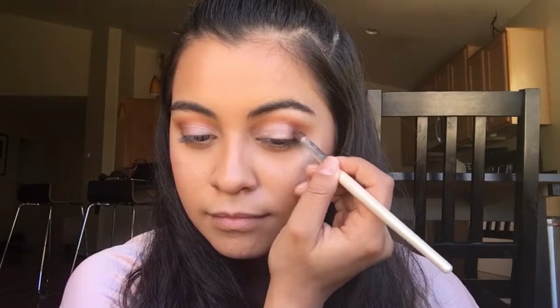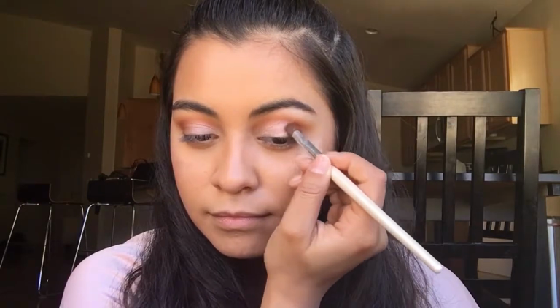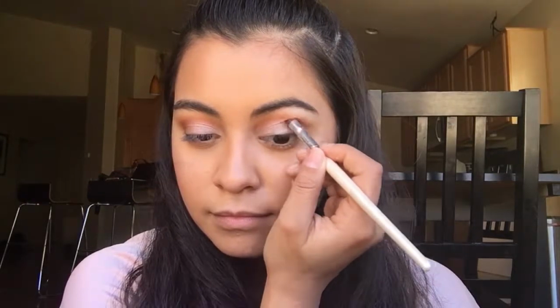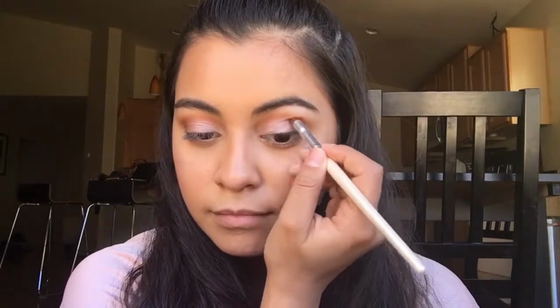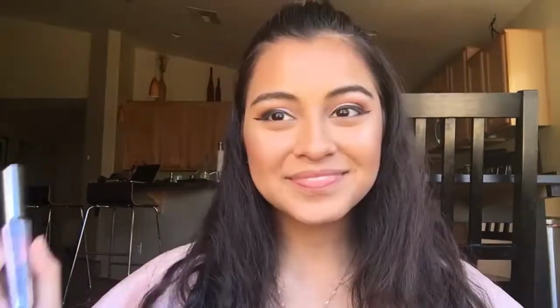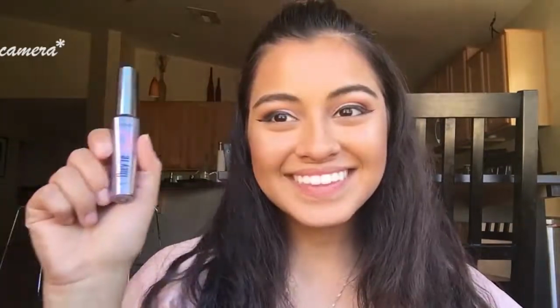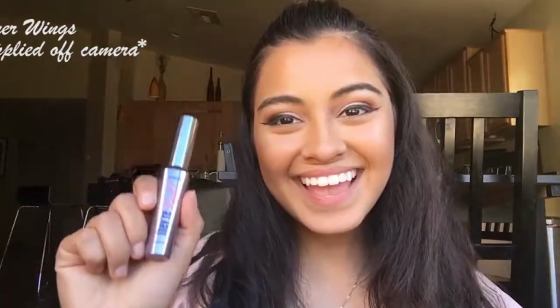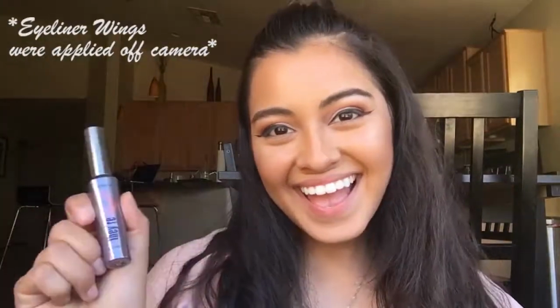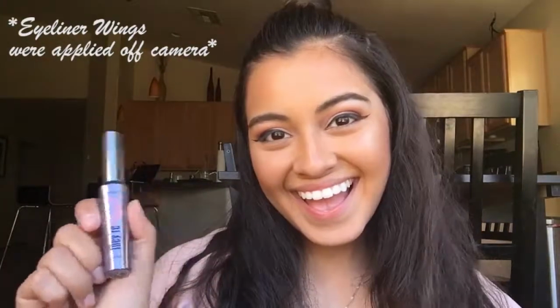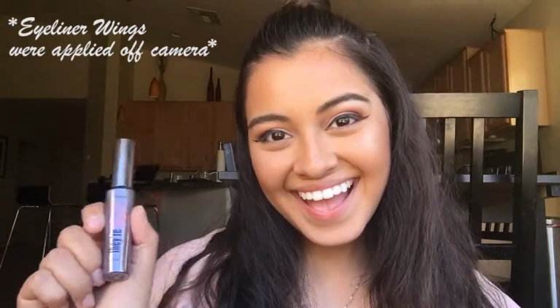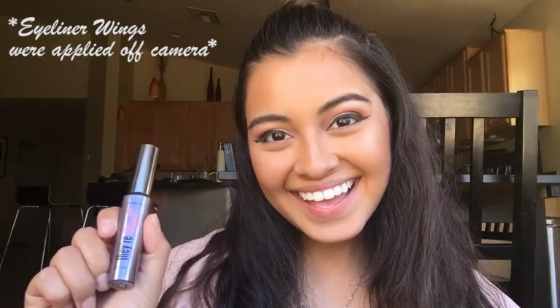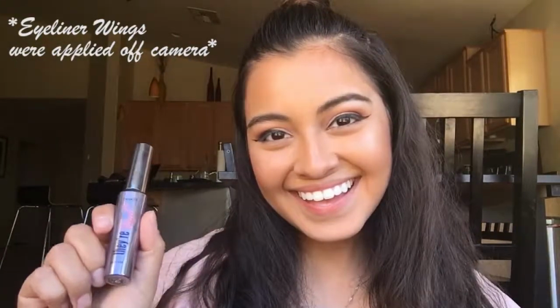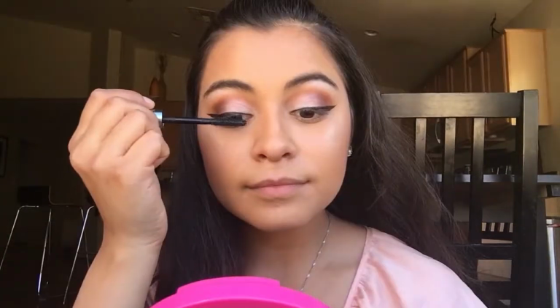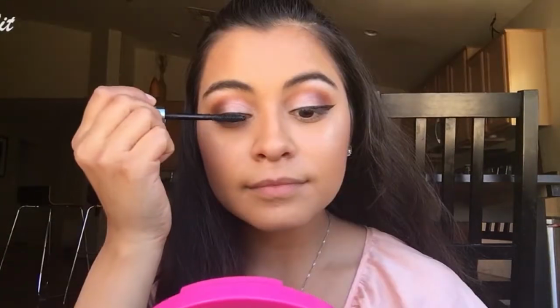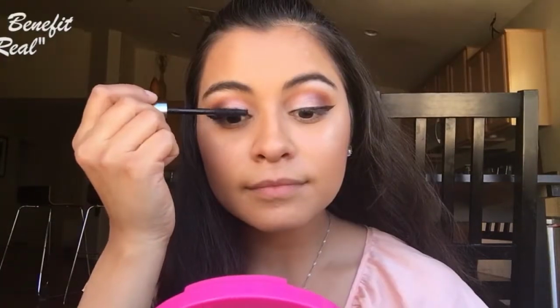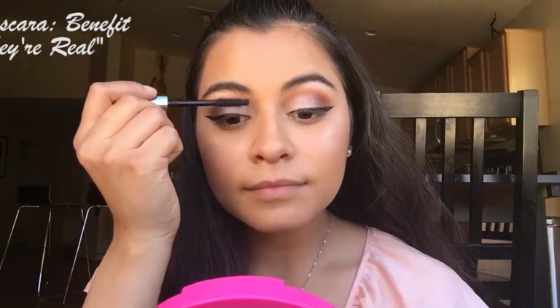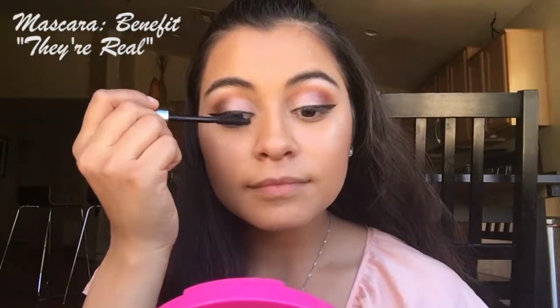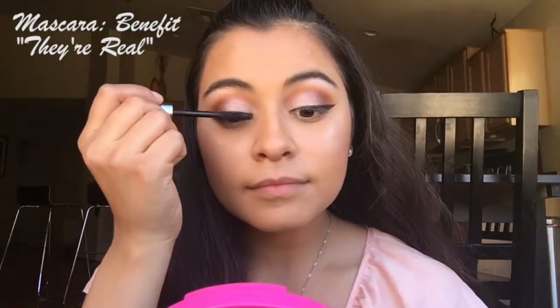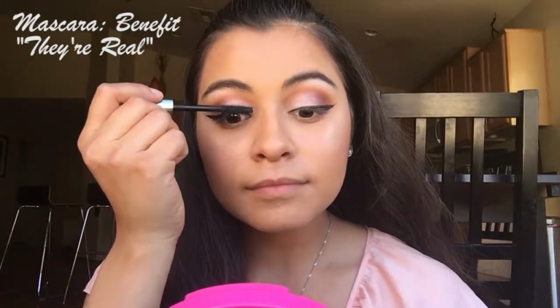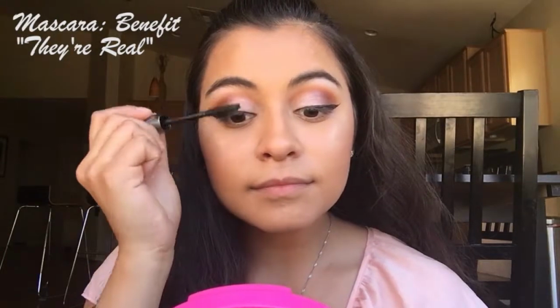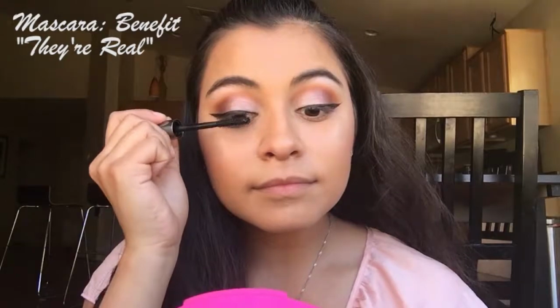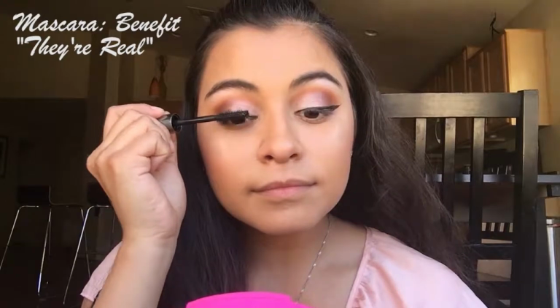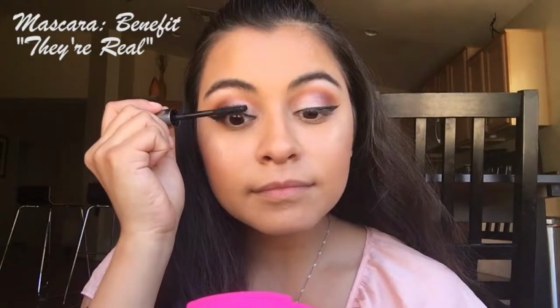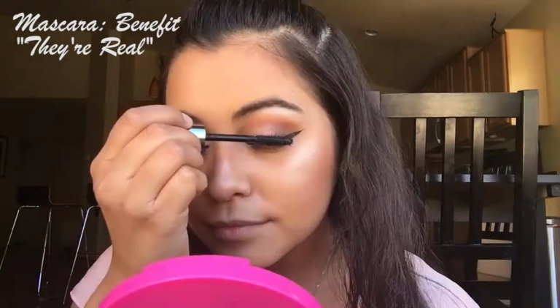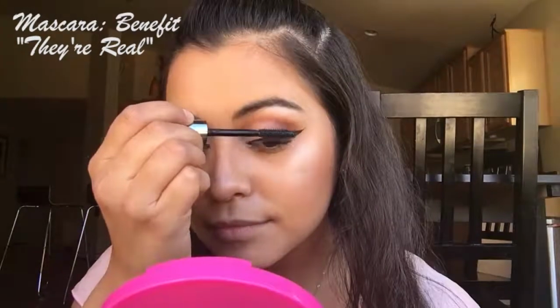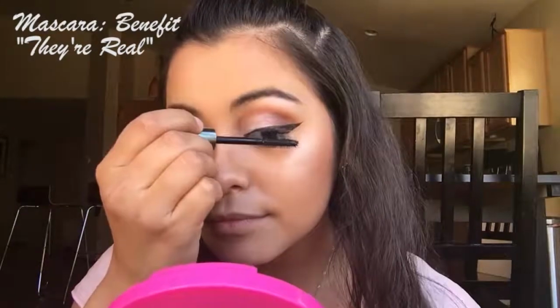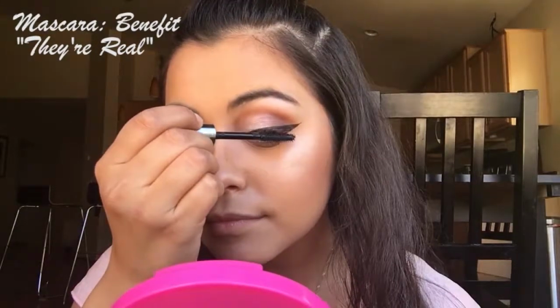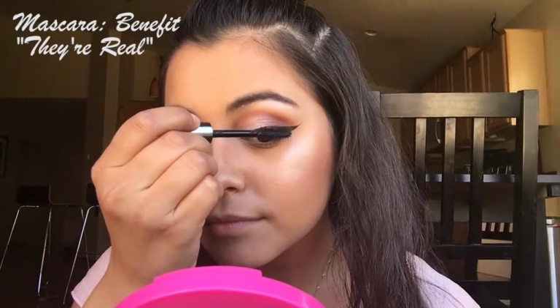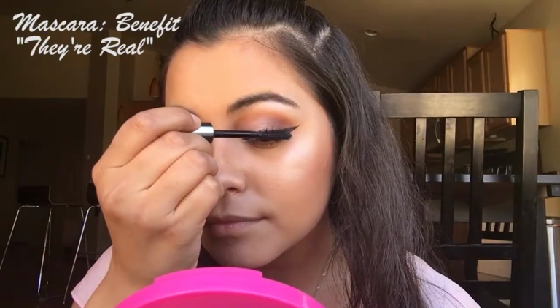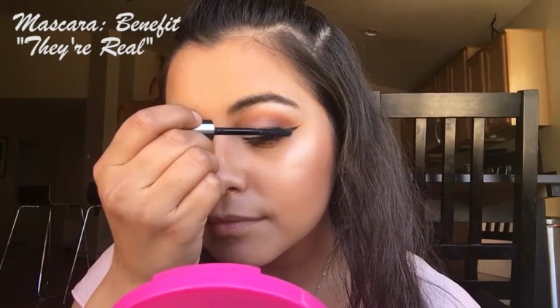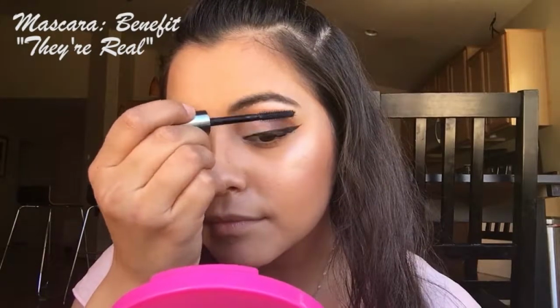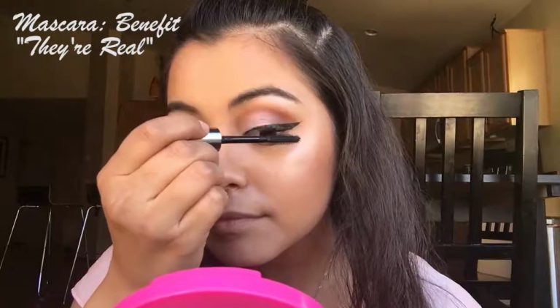So now we're just going to go ahead and add some mascara. Here, I am using the Benefit They're Real Mascara and just applying that to the lashes.